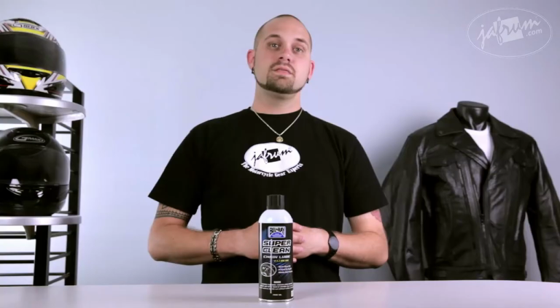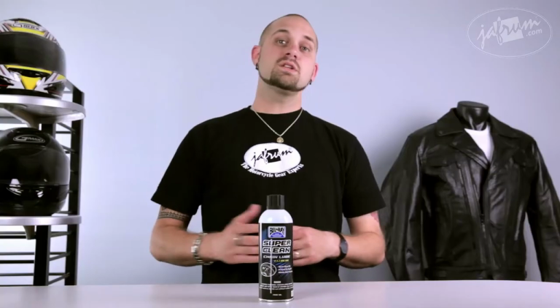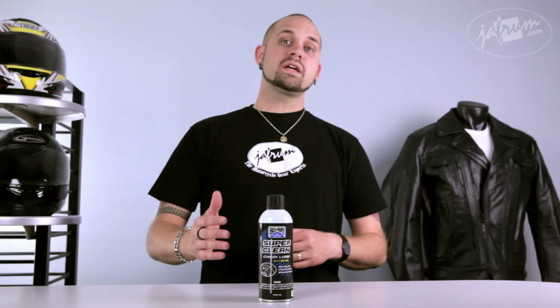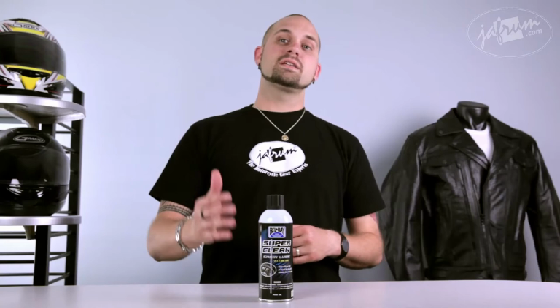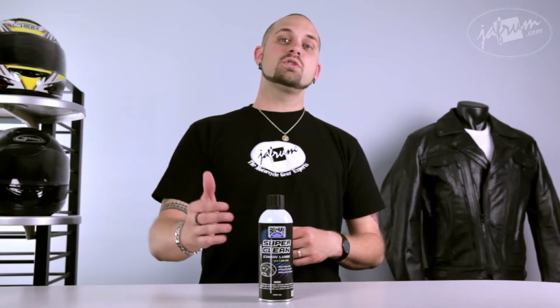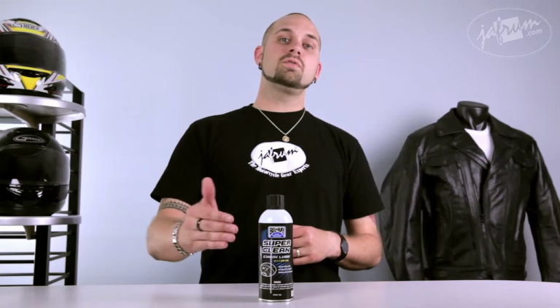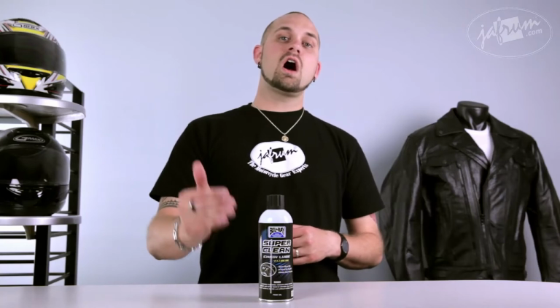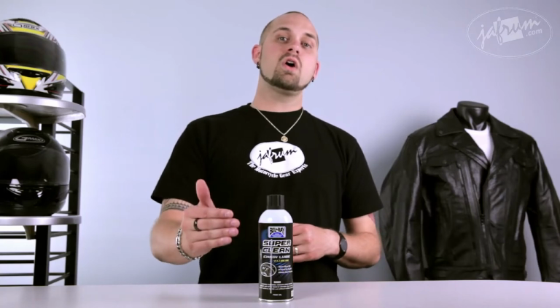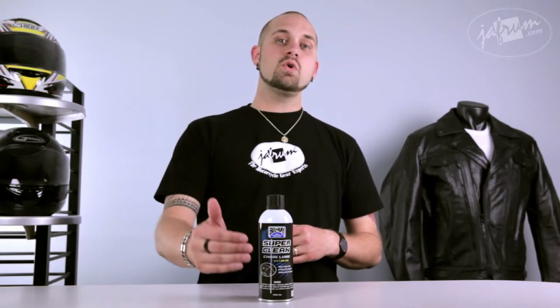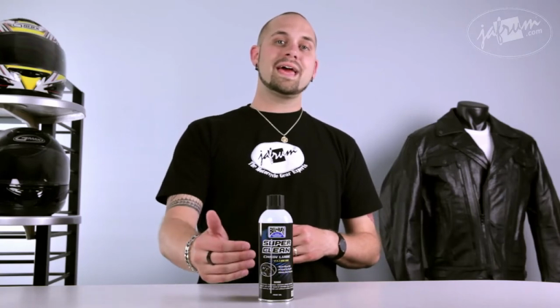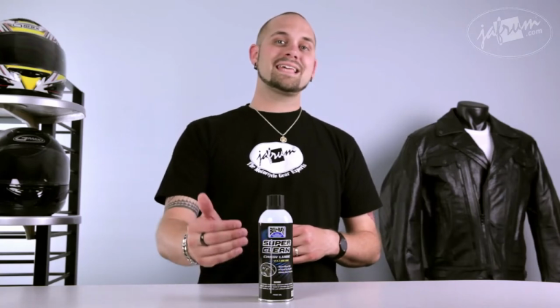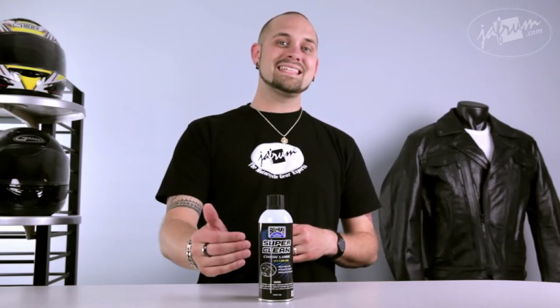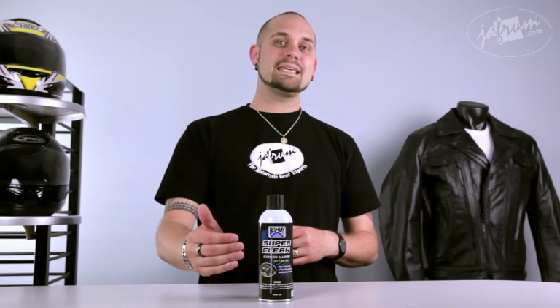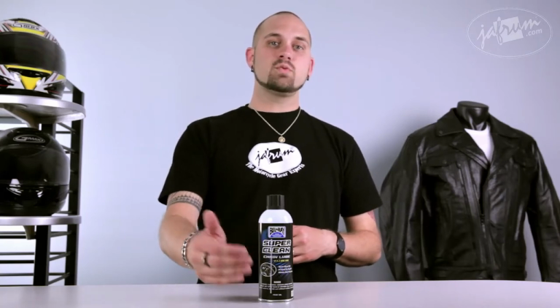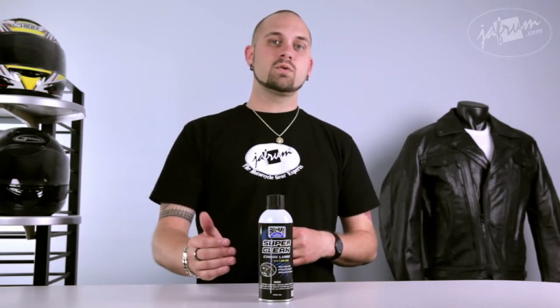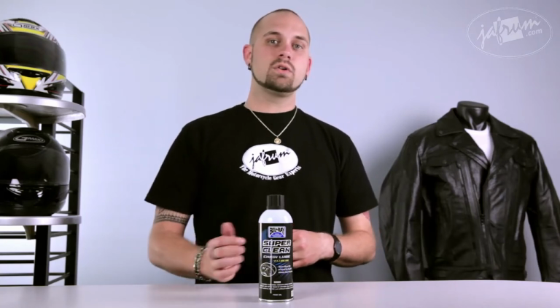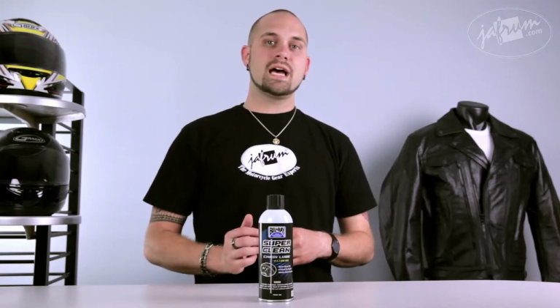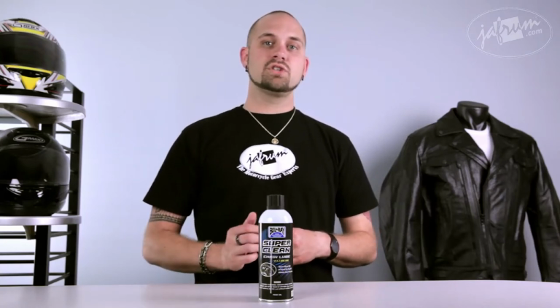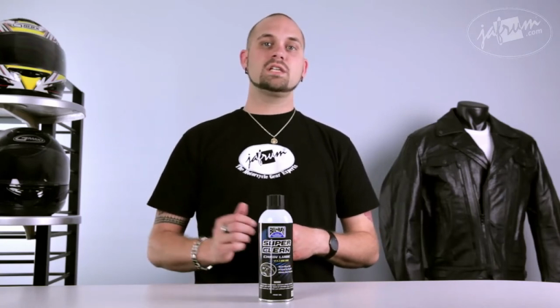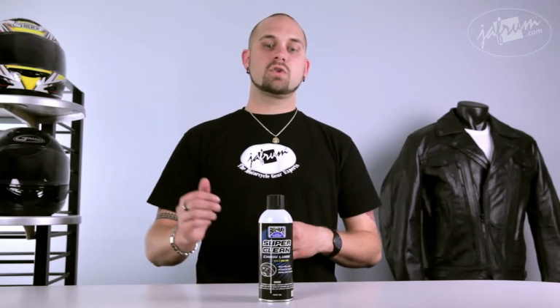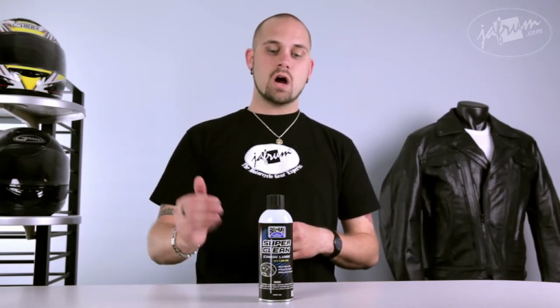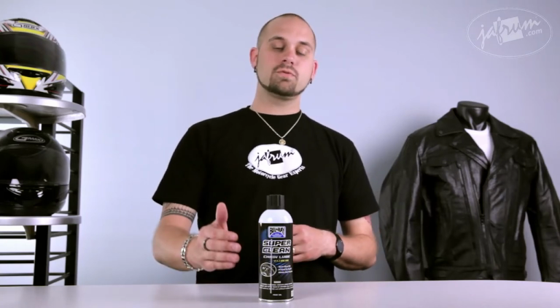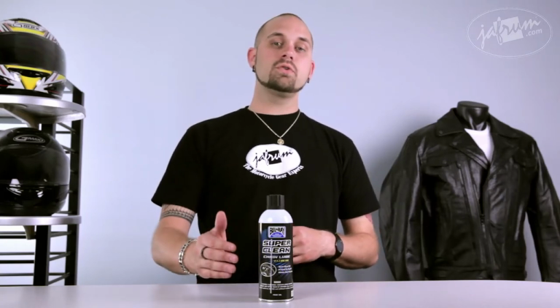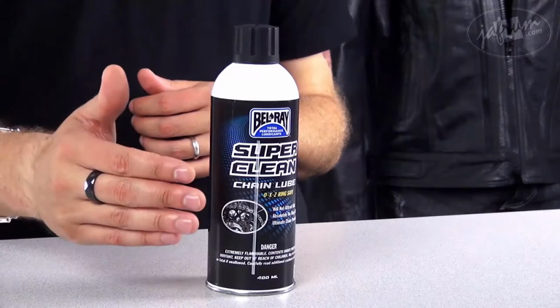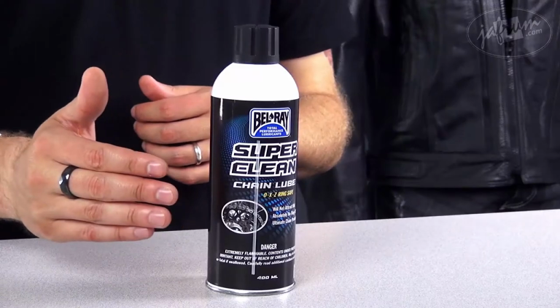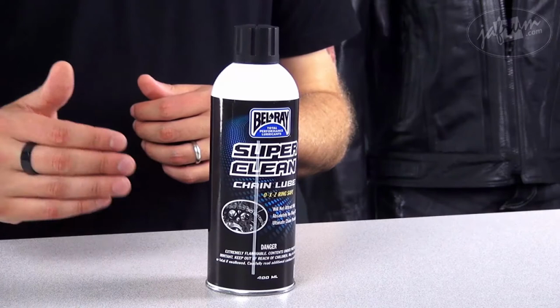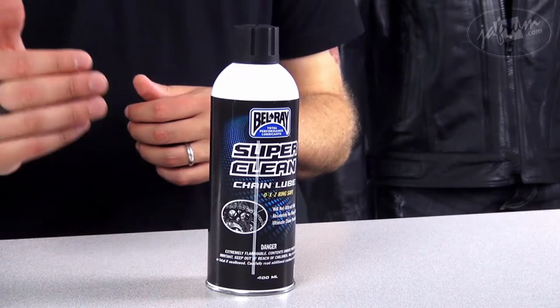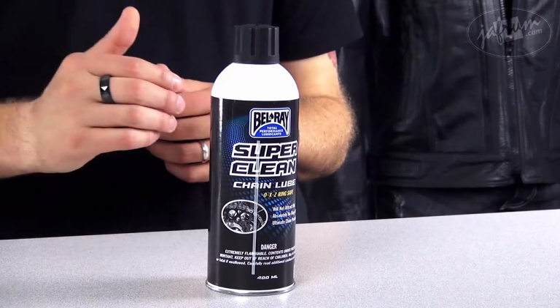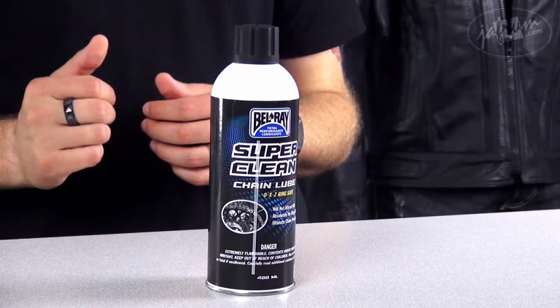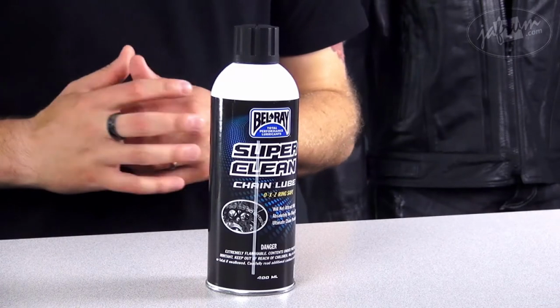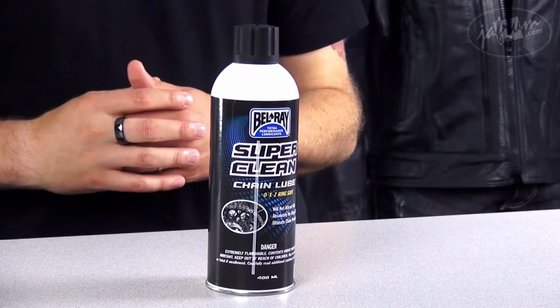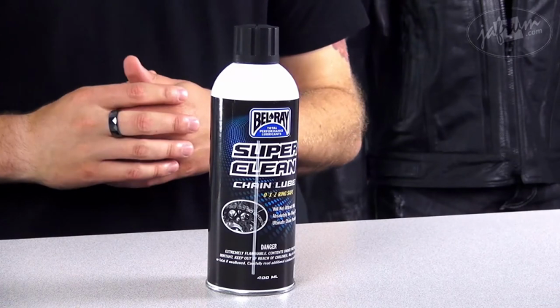This lubricant is suitable for all OX and Z ring and roller type chains for off-road, on-road, and track-ready use.